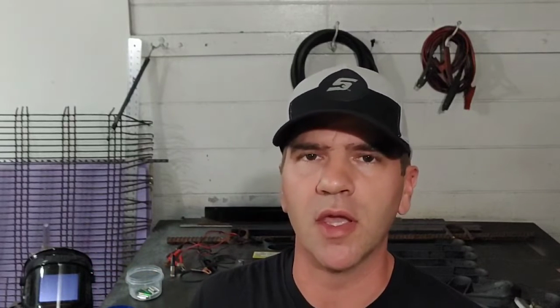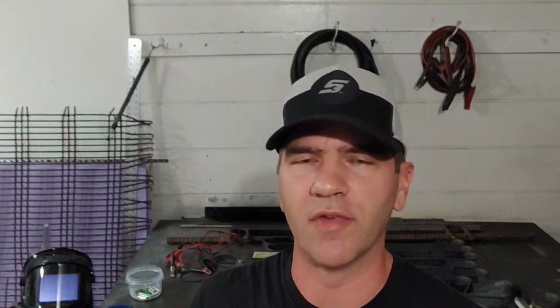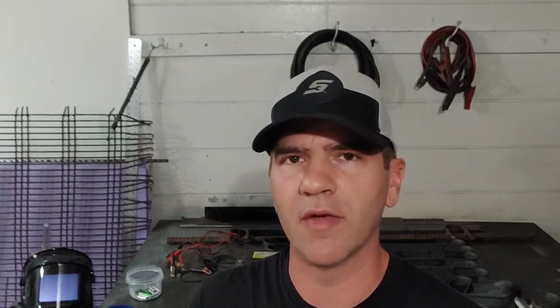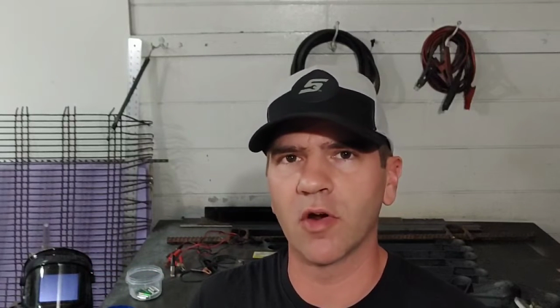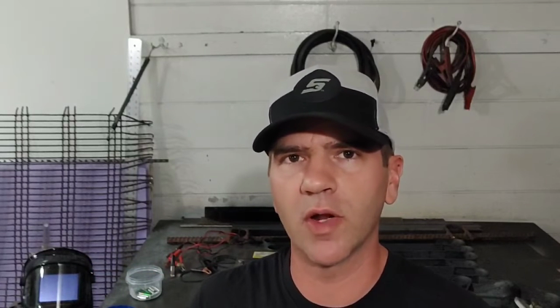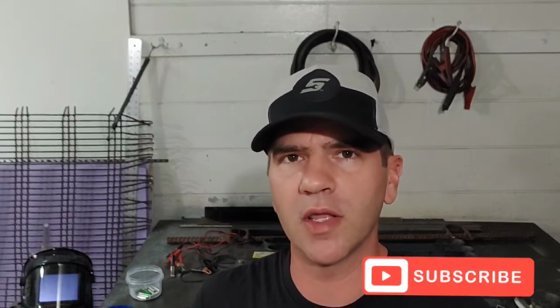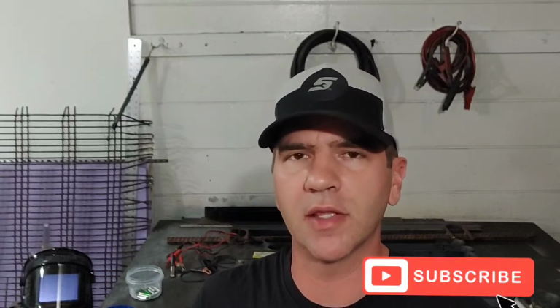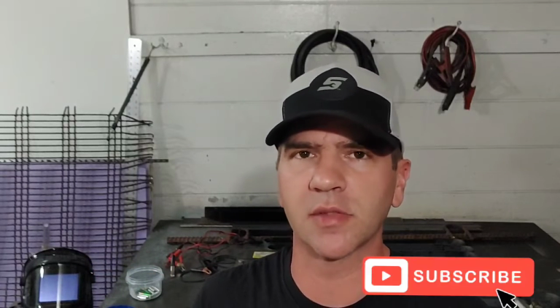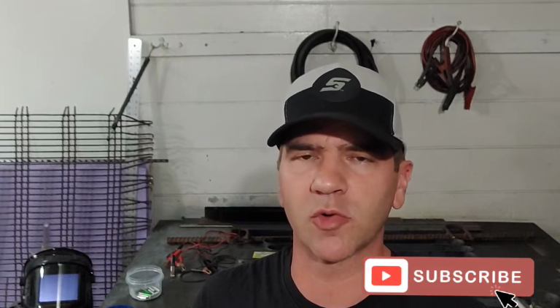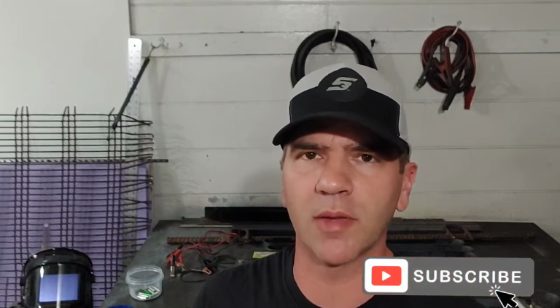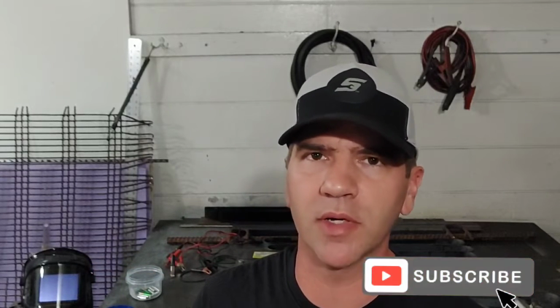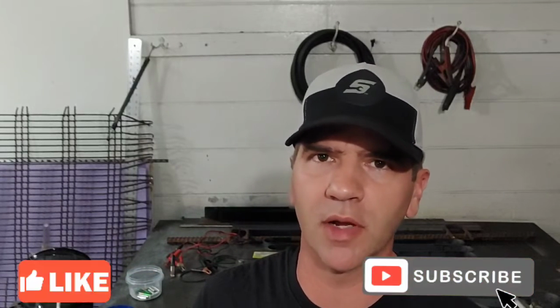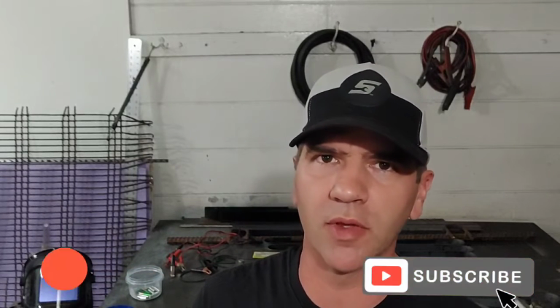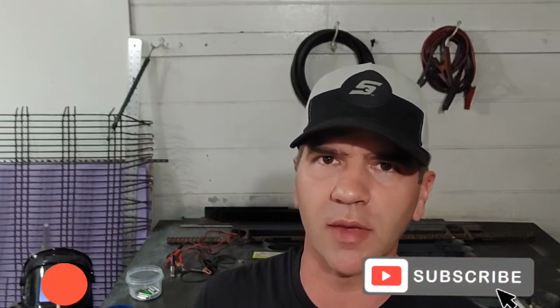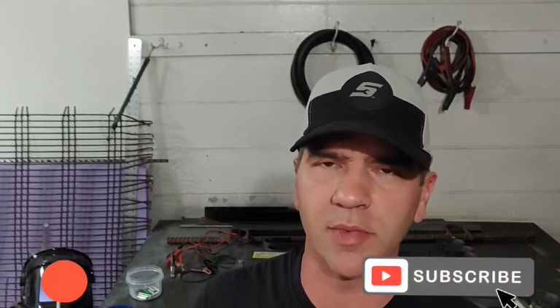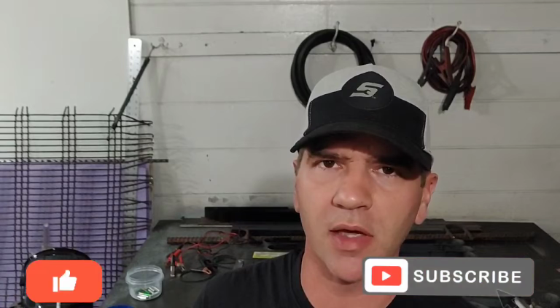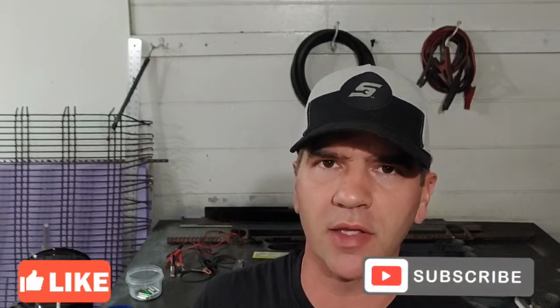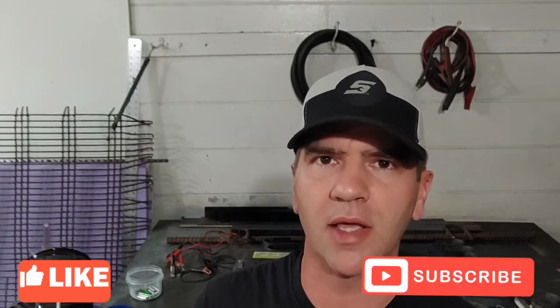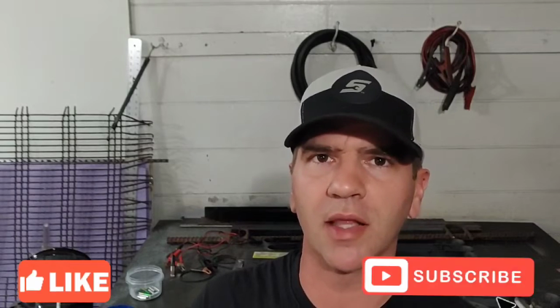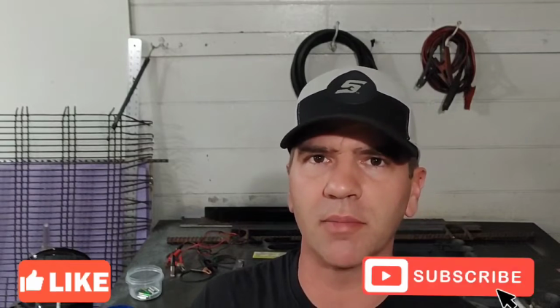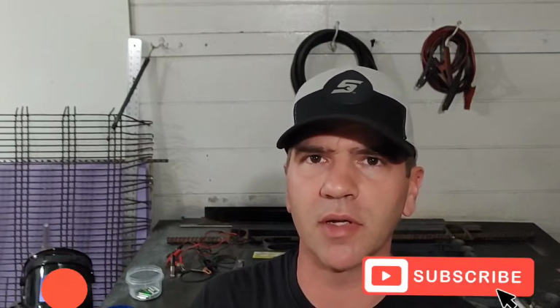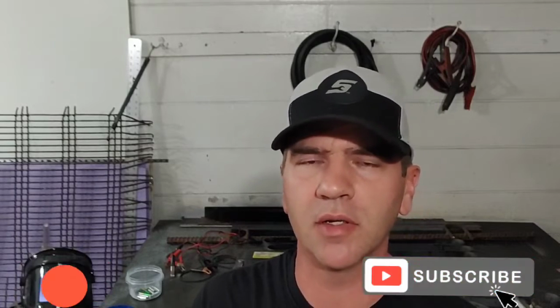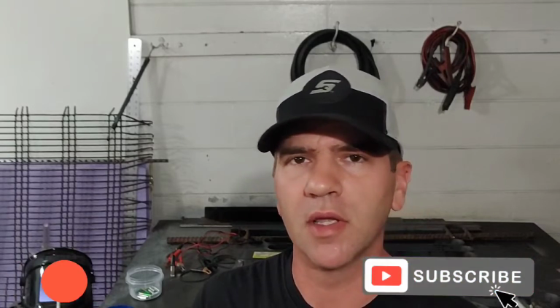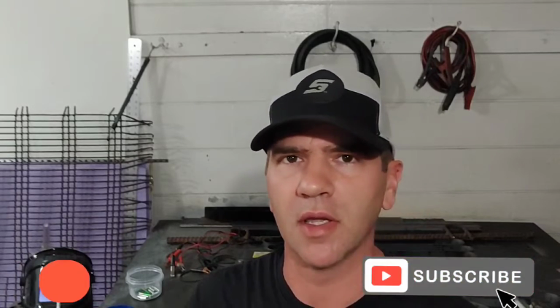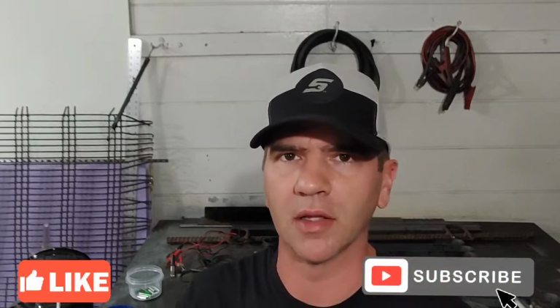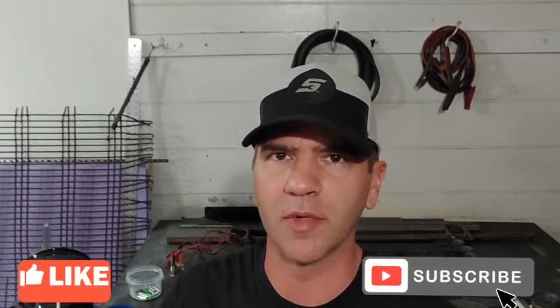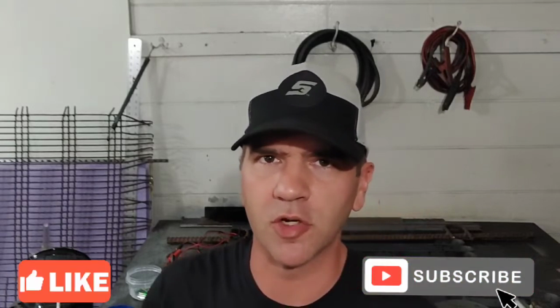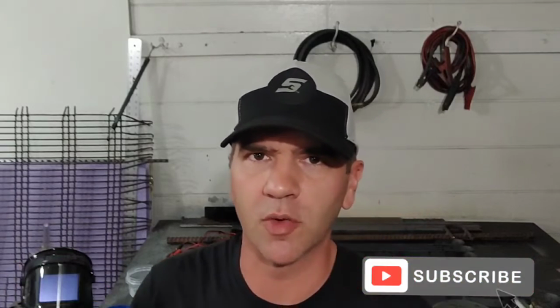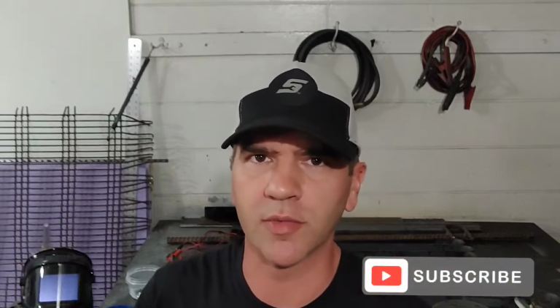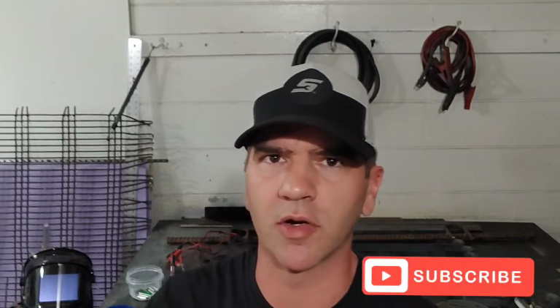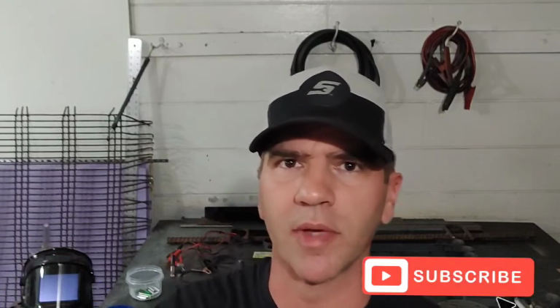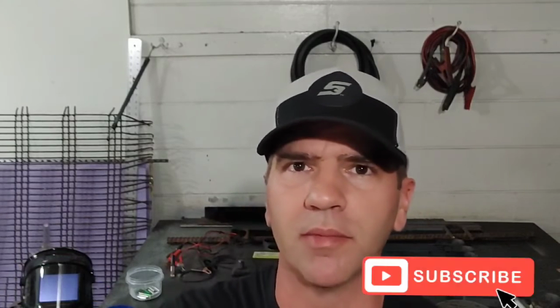If you haven't already, hit that subscribe button — that really helps me out. Hit that like button and let me show you what I'm talking about.